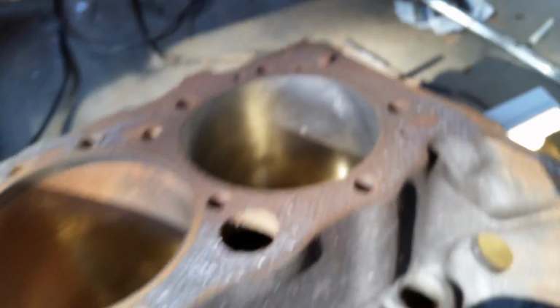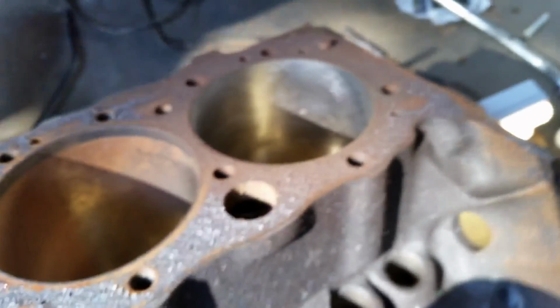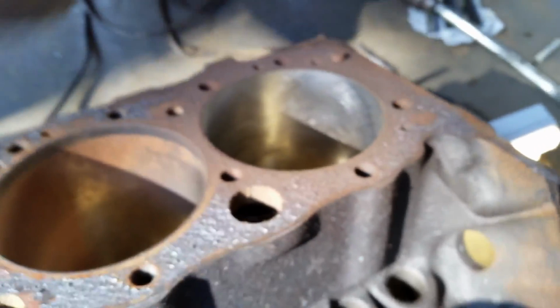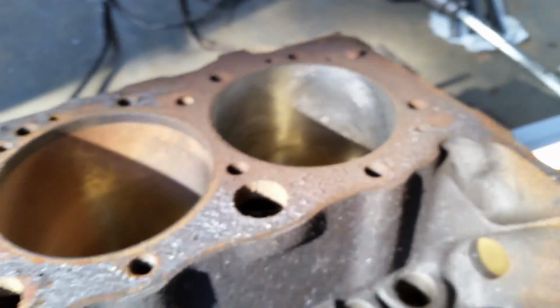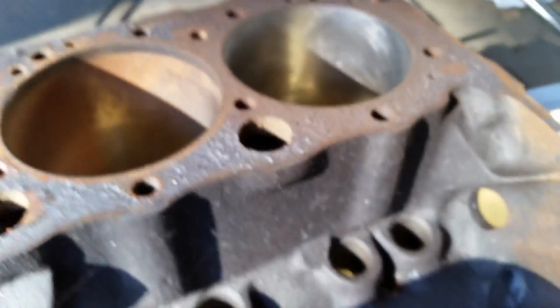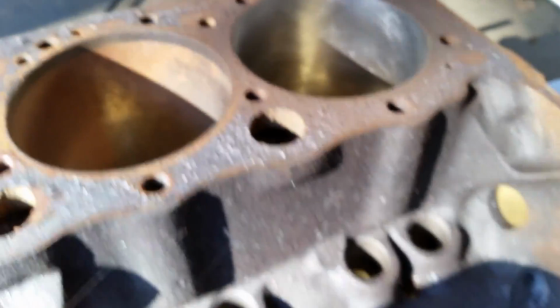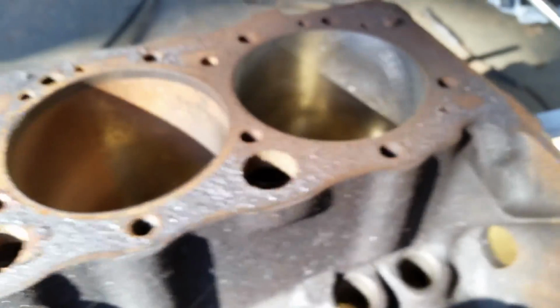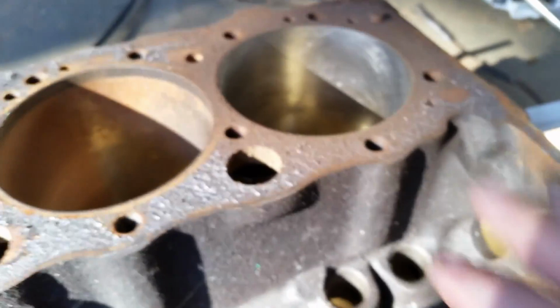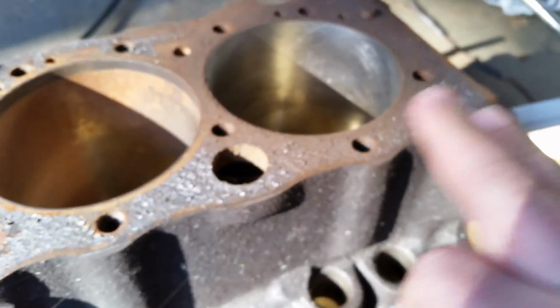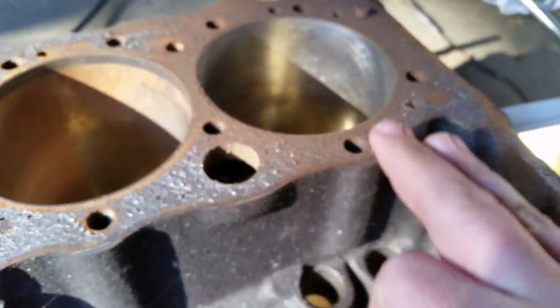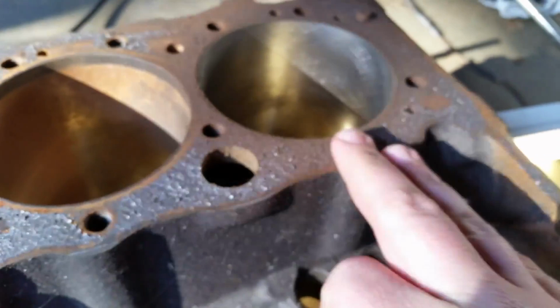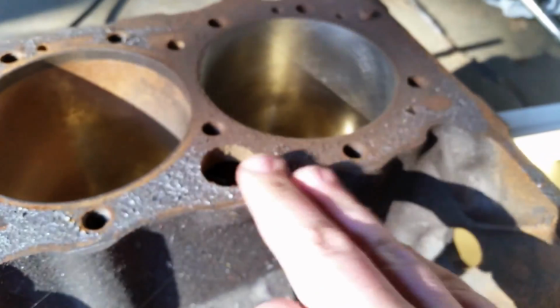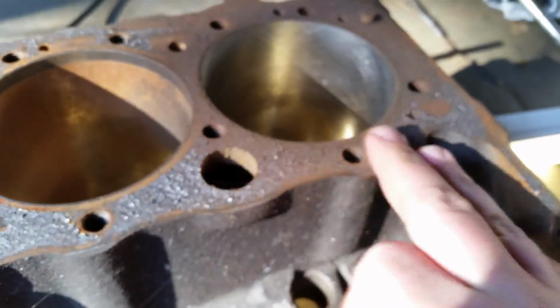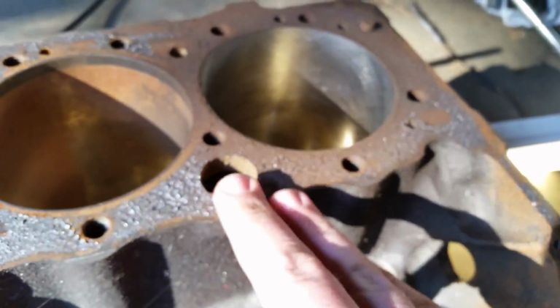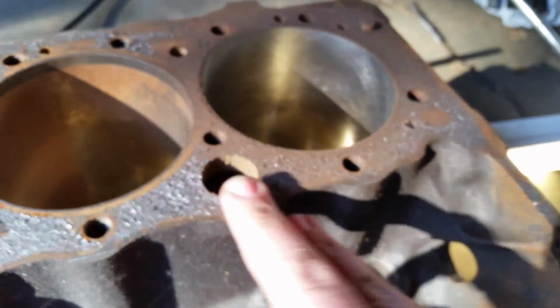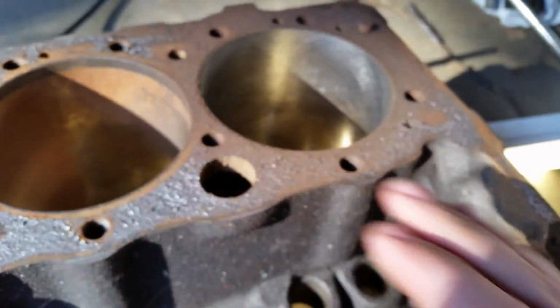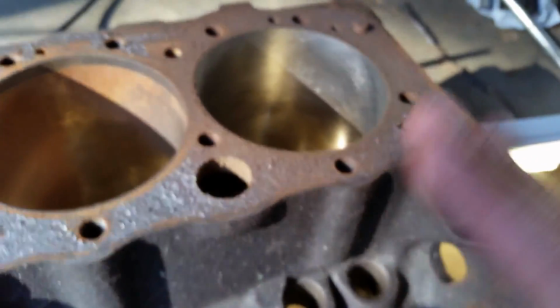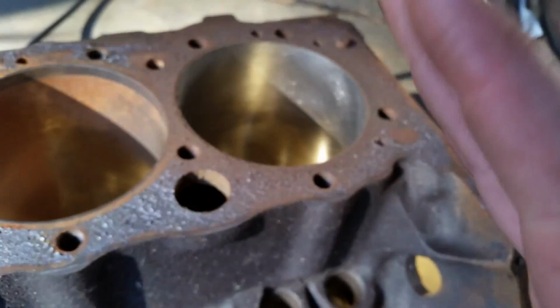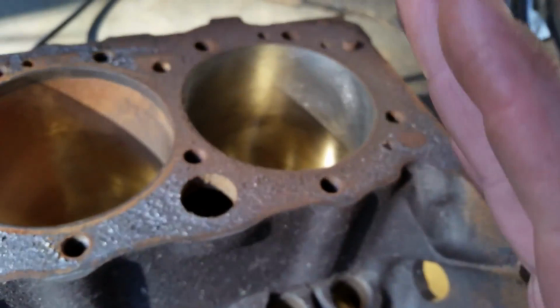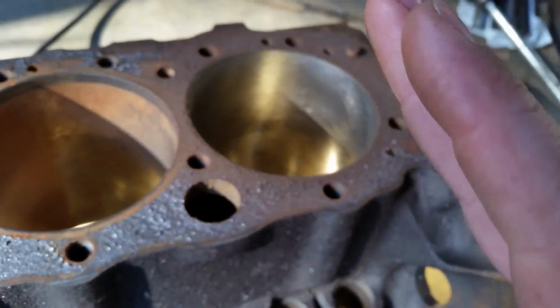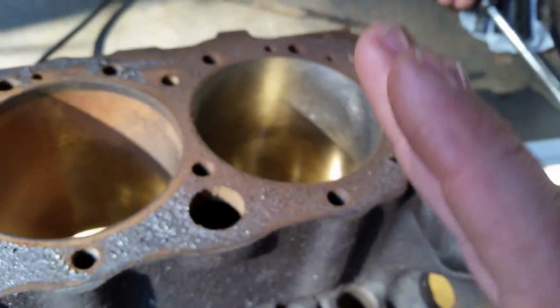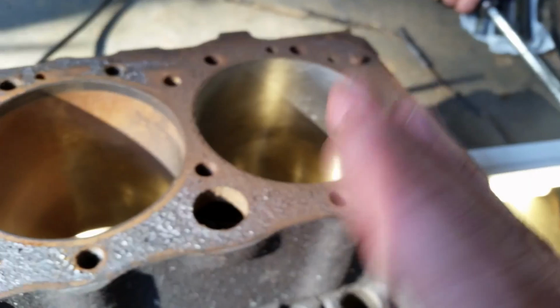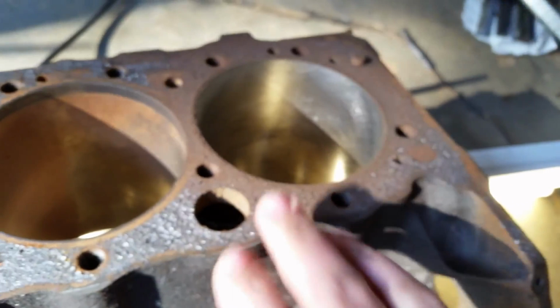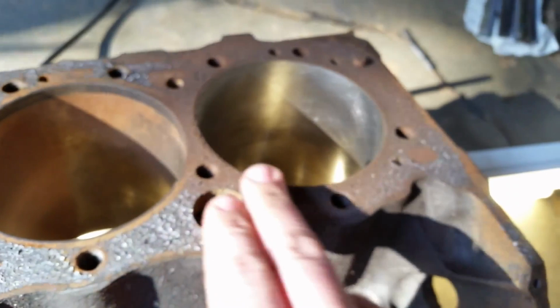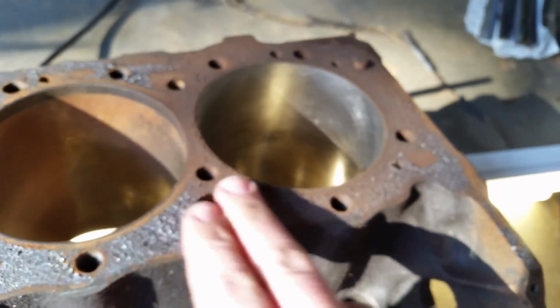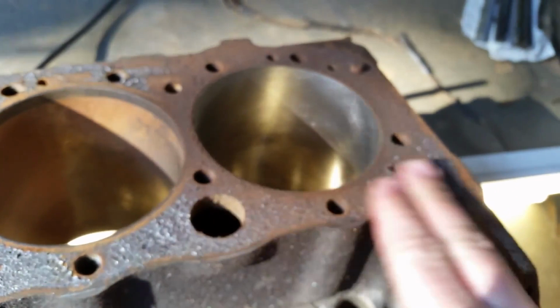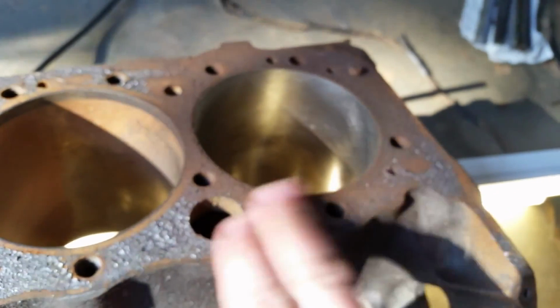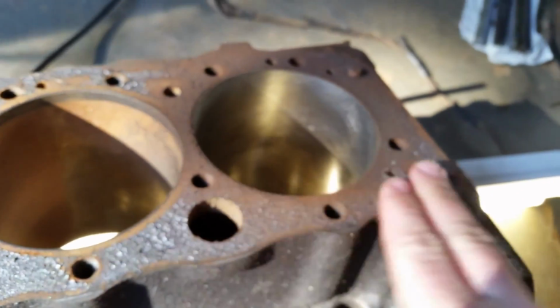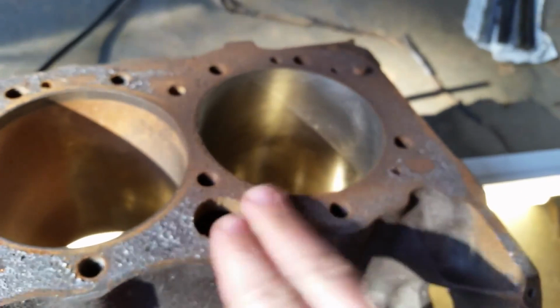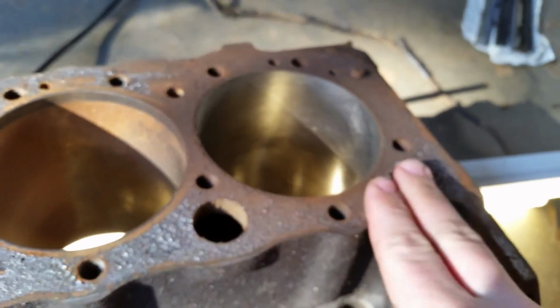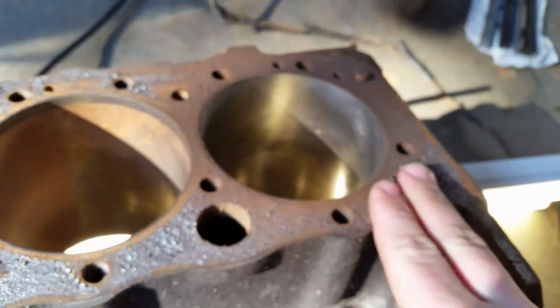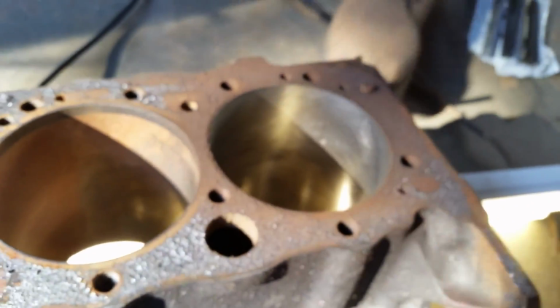With the 45-degree — what I was talking about is to the deck of the block. A 45-degree angle against that right there.